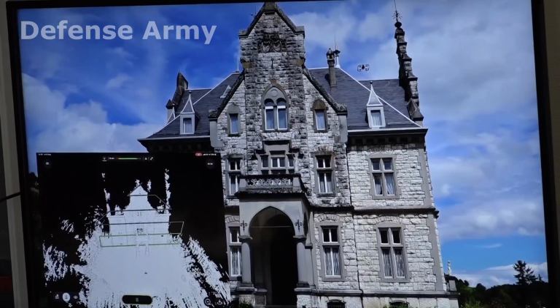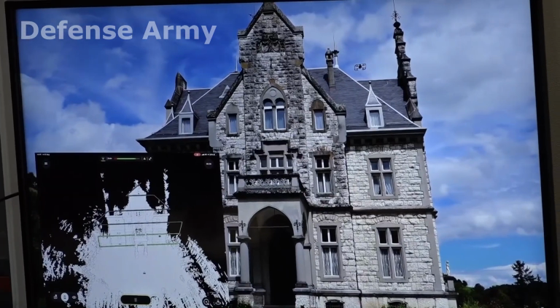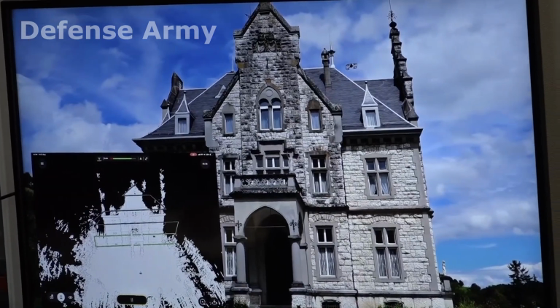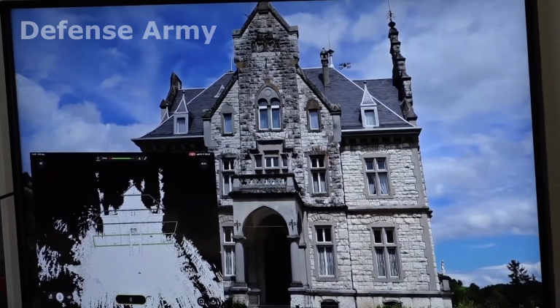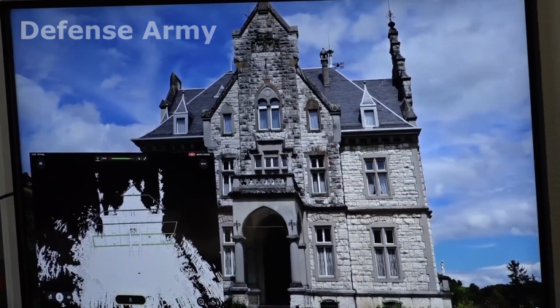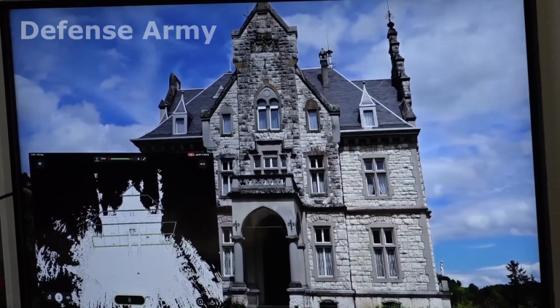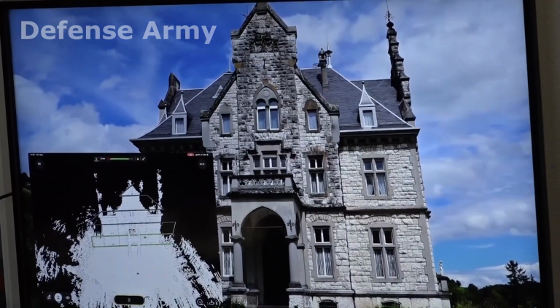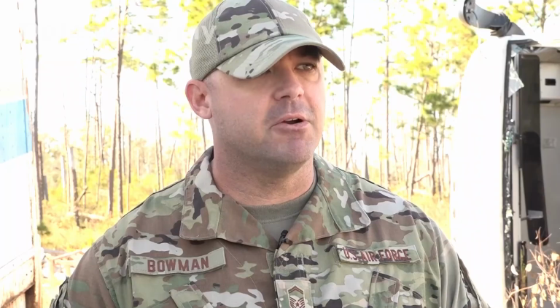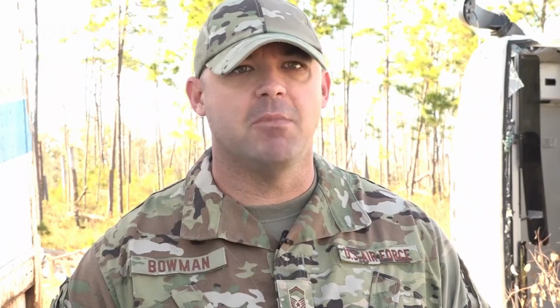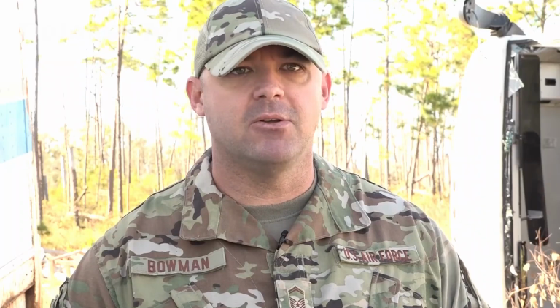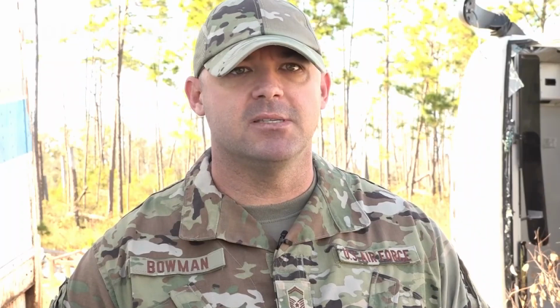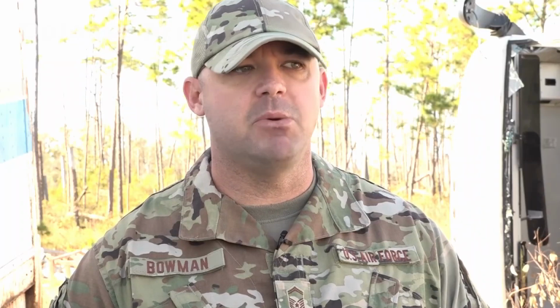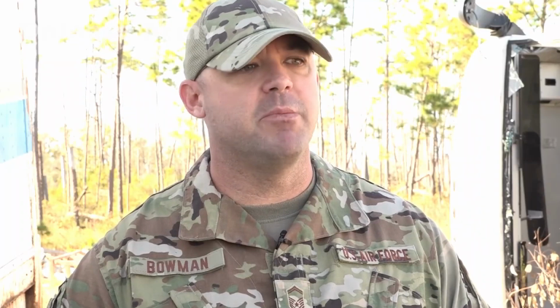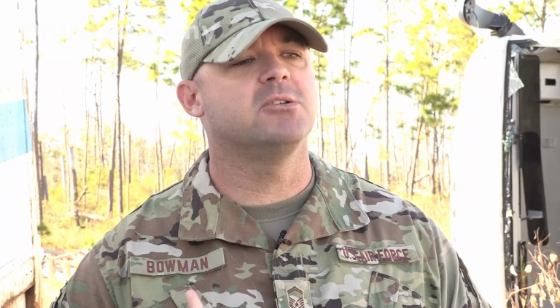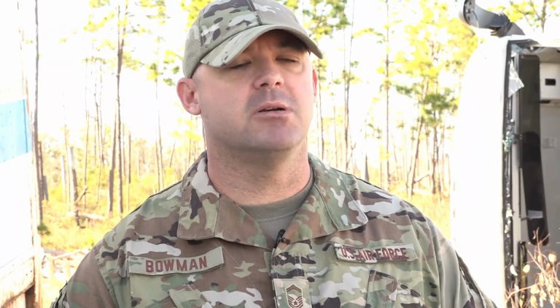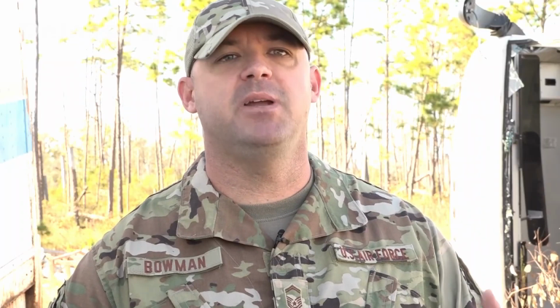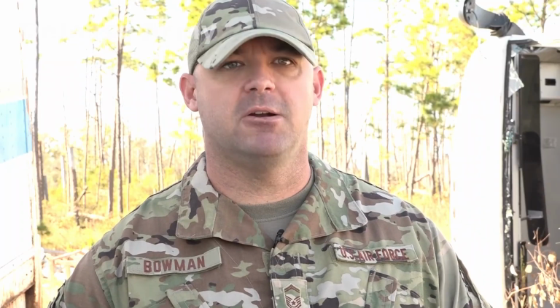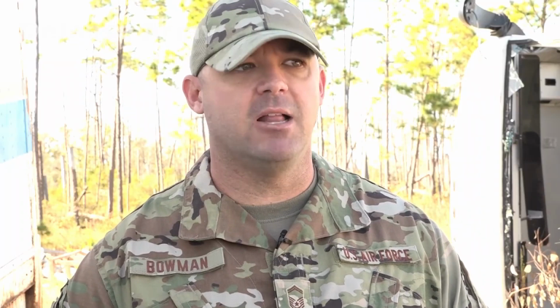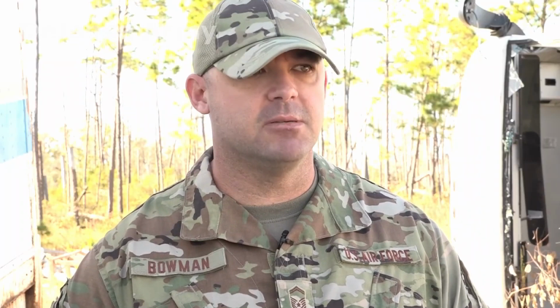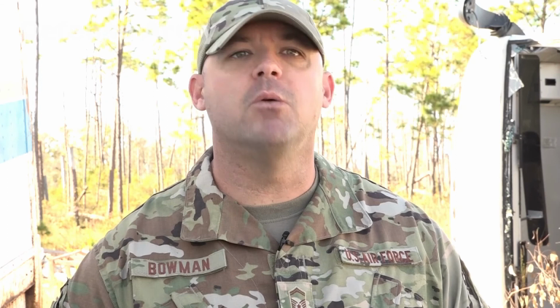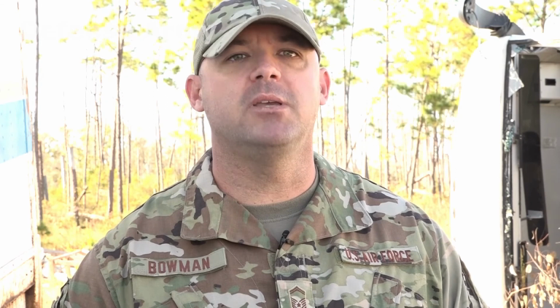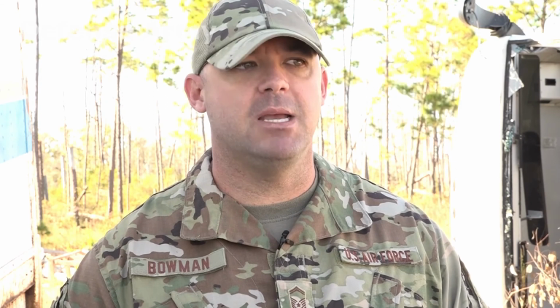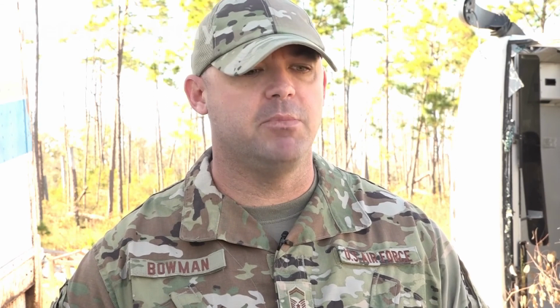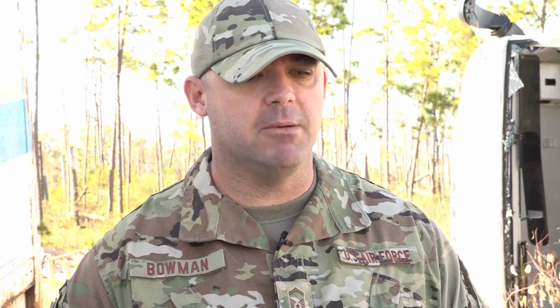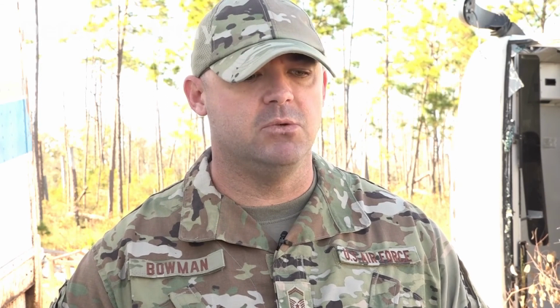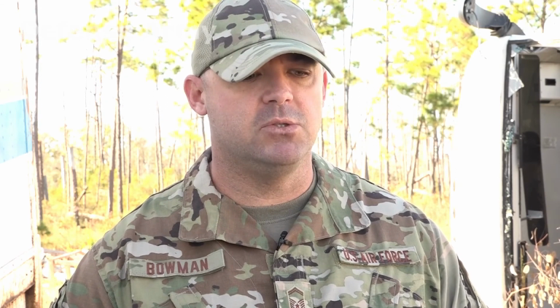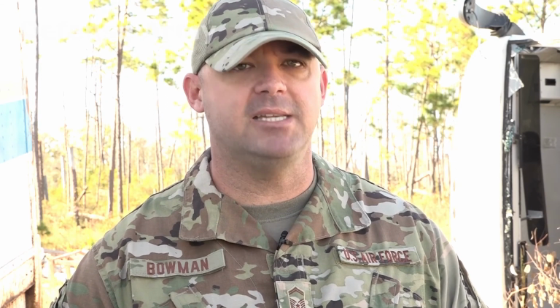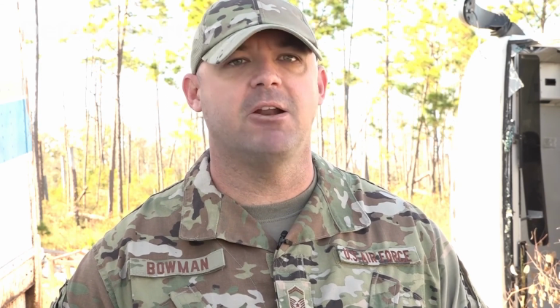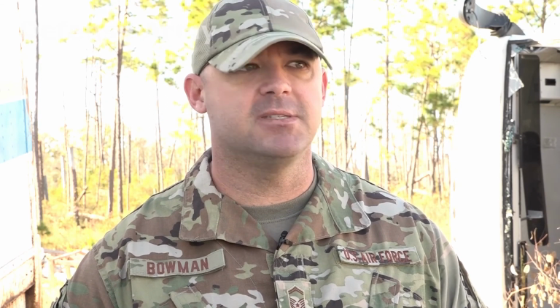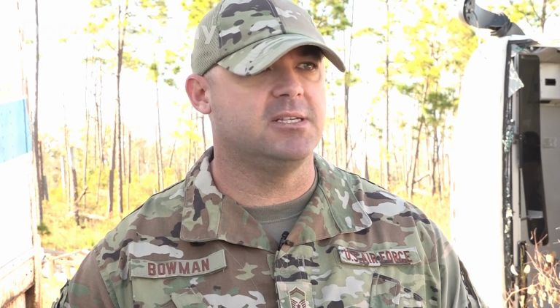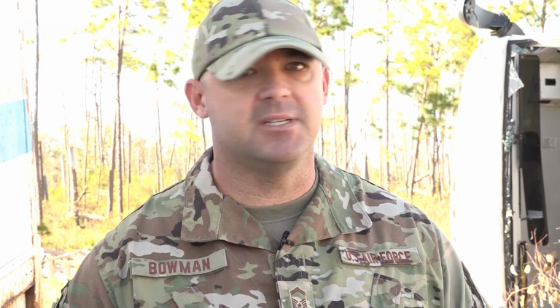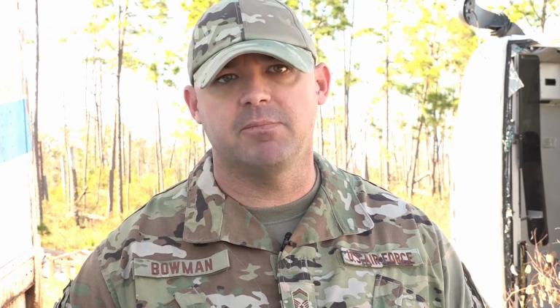The big investment here at Tyndall after Hurricane Michael is that we want to make sure that we're spending our dollars appropriately and that we're able to maintain our facilities for the taxpayer.